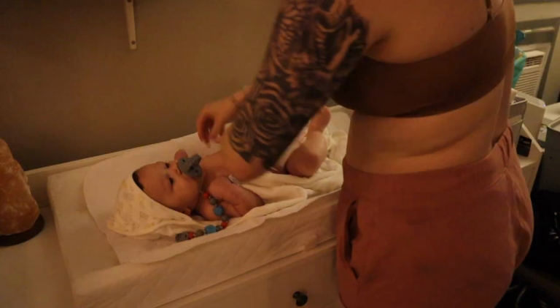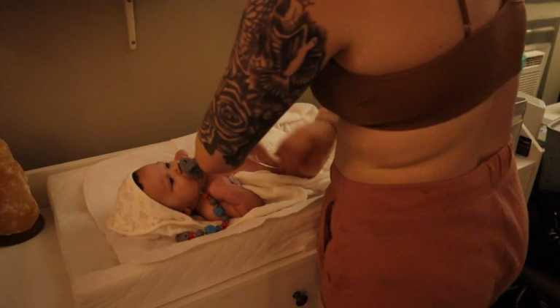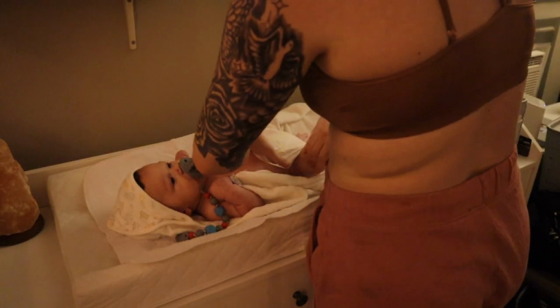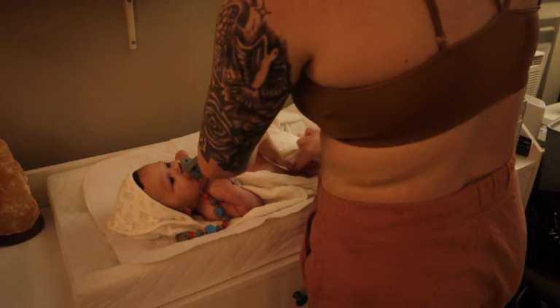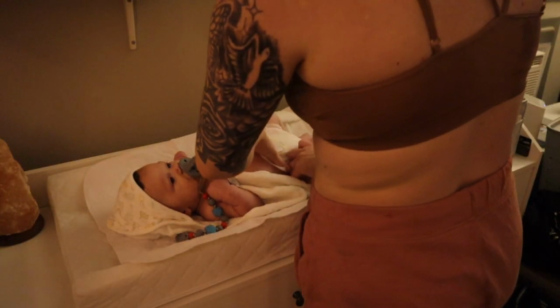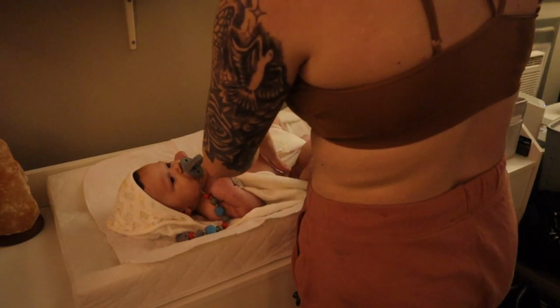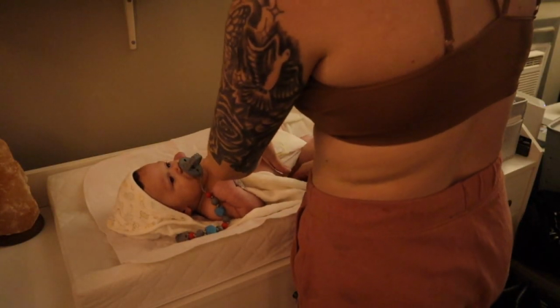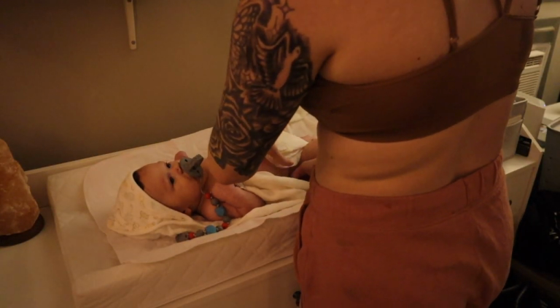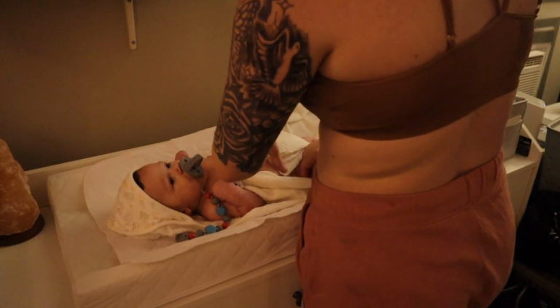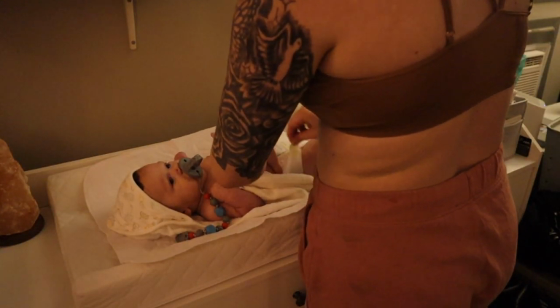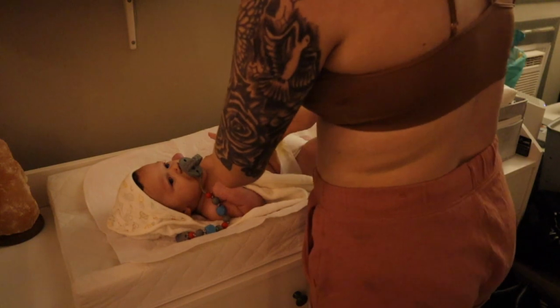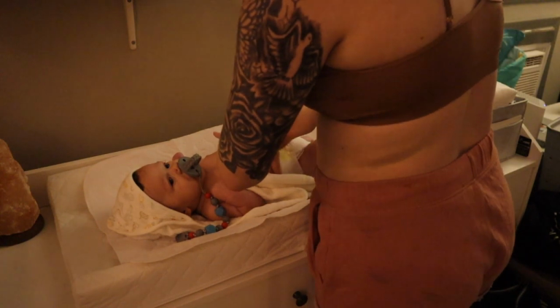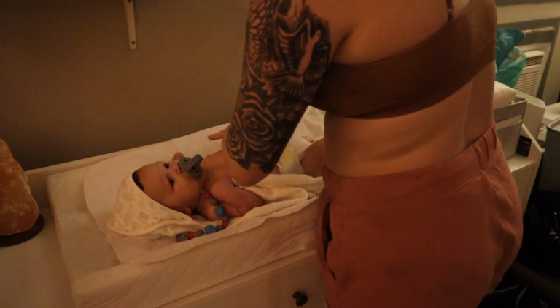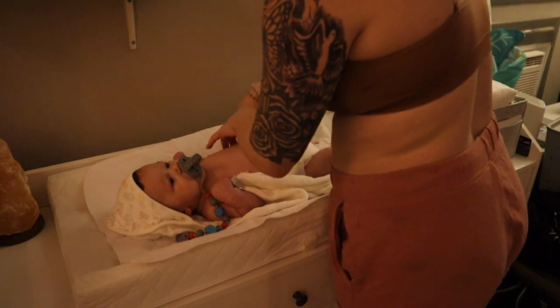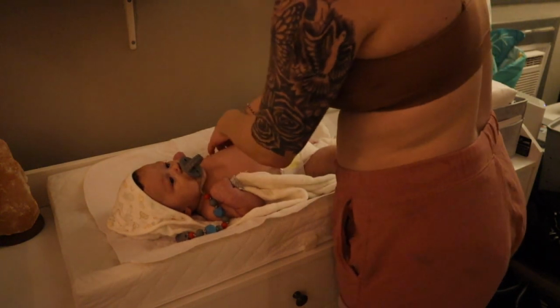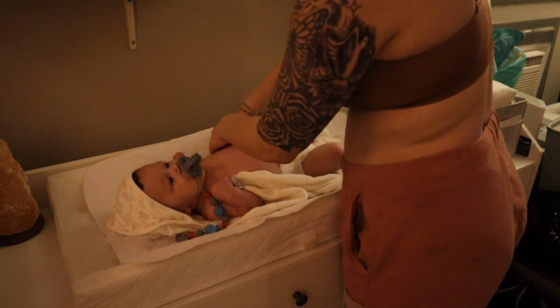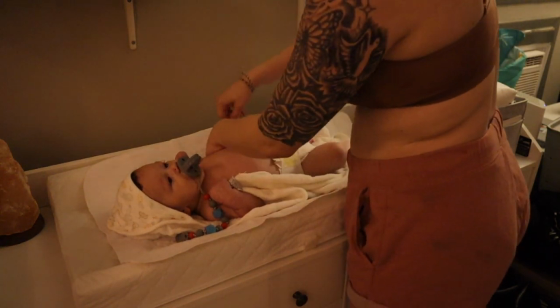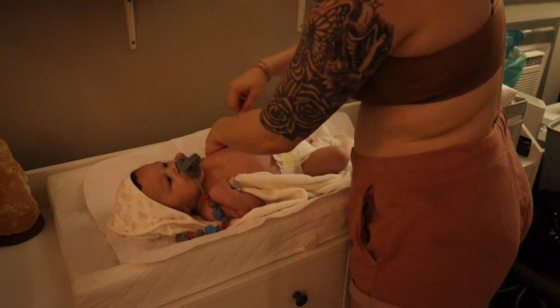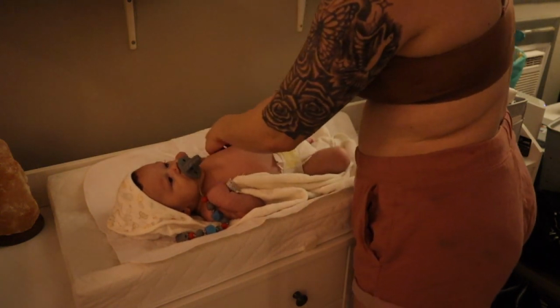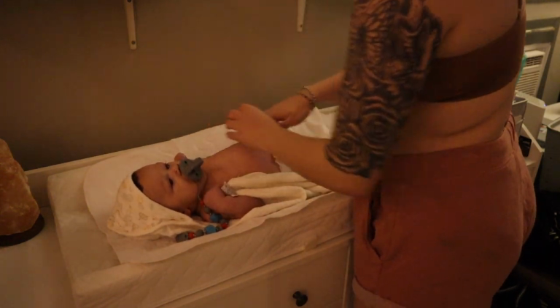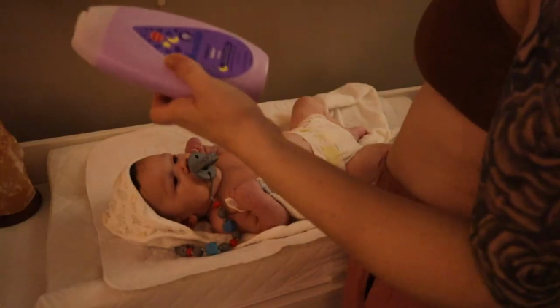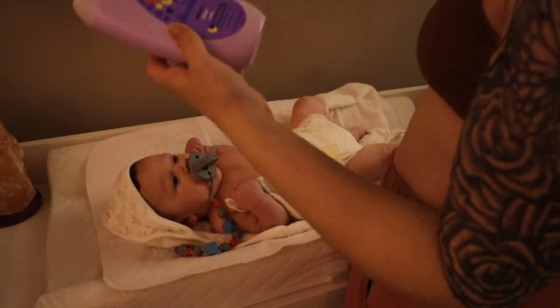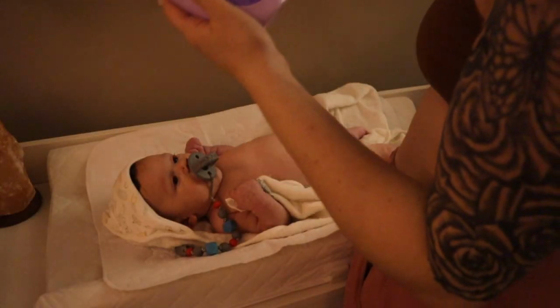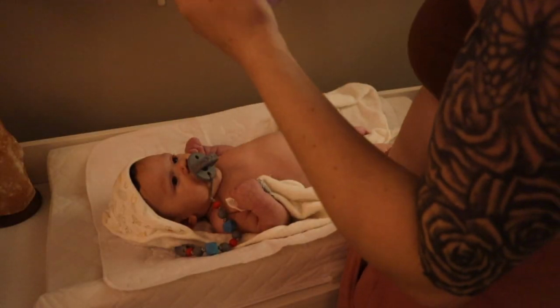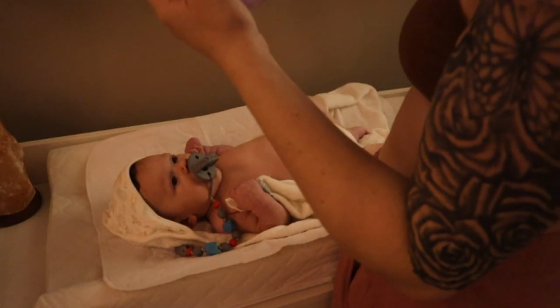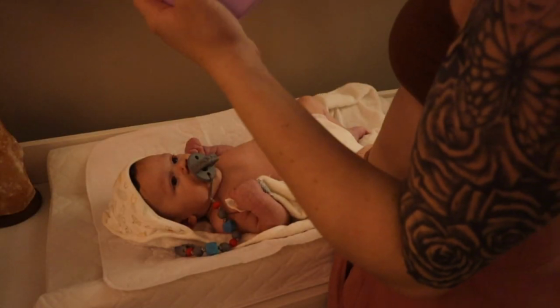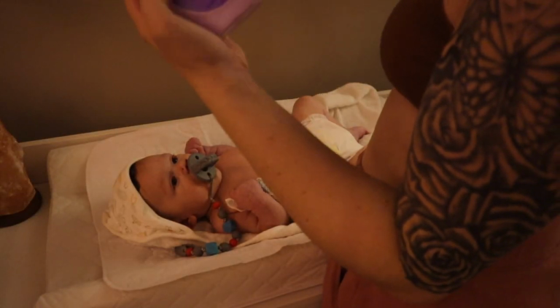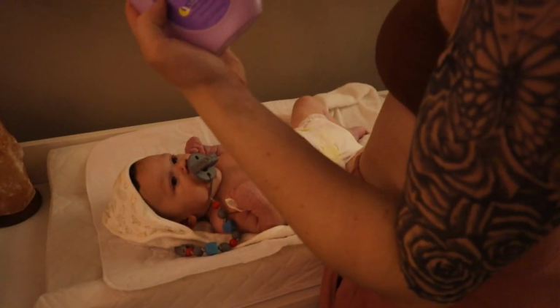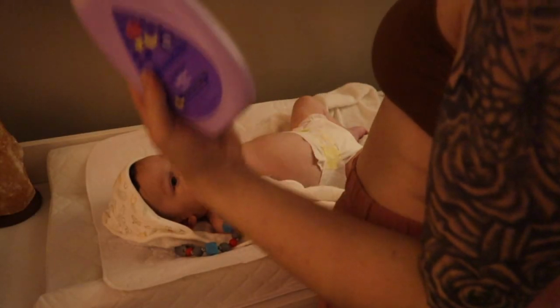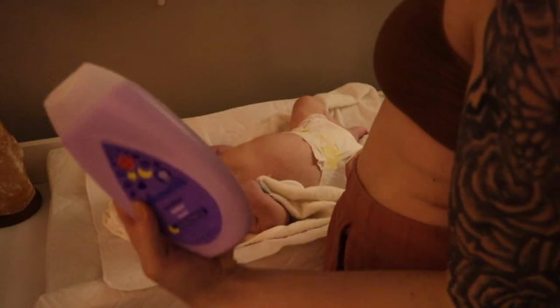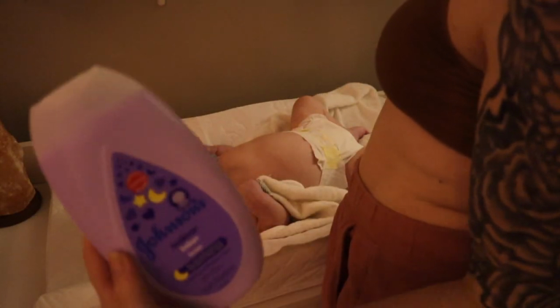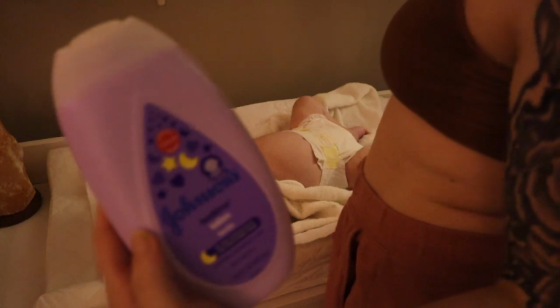Alright guys, so now that we are clean and out of the shower — well, he is clean. I actually have to get back in.